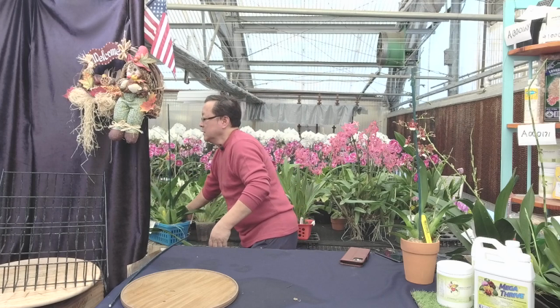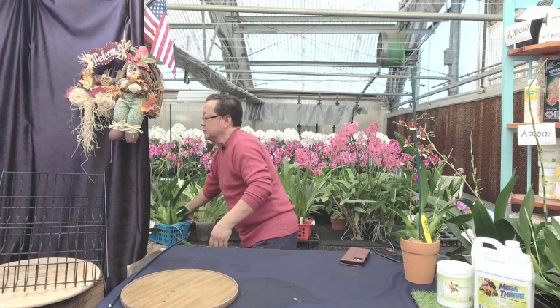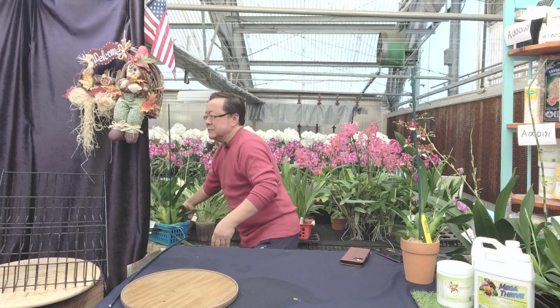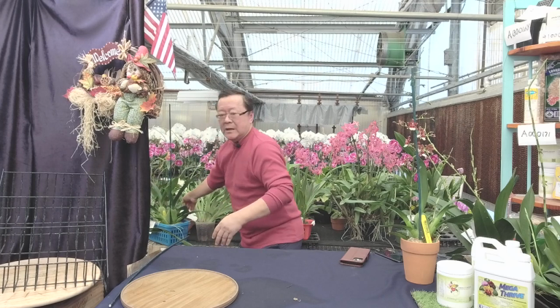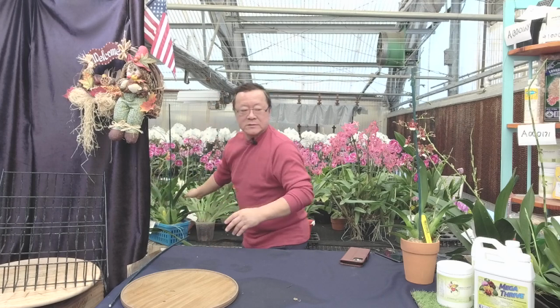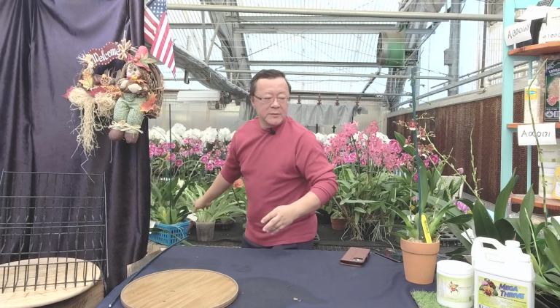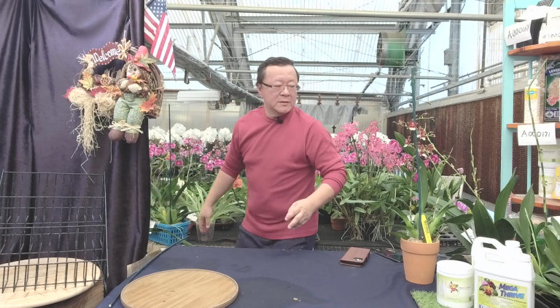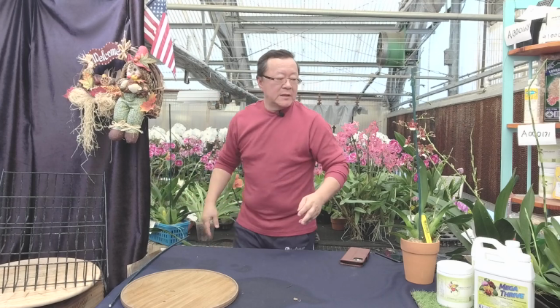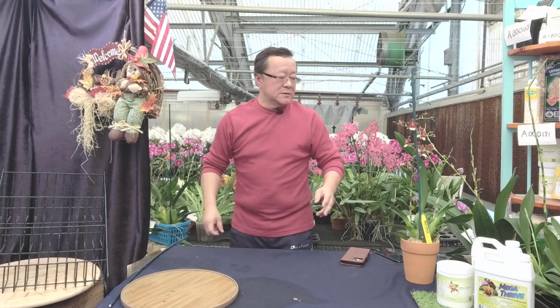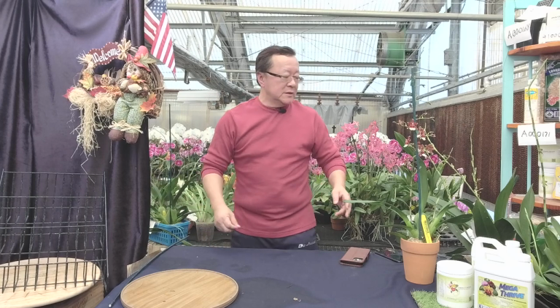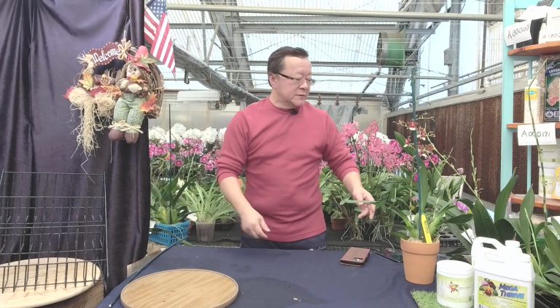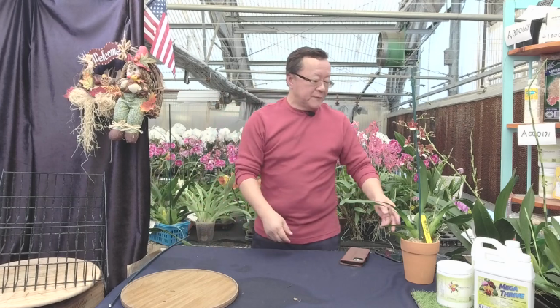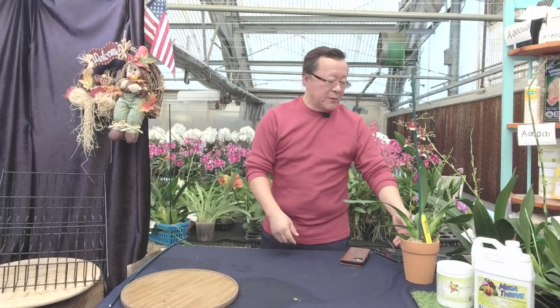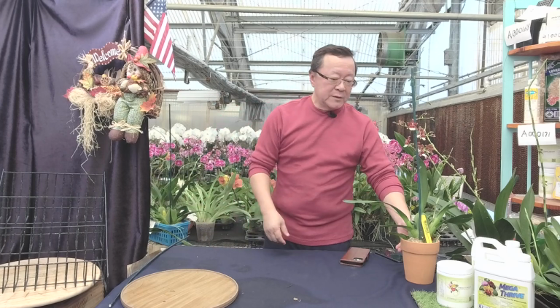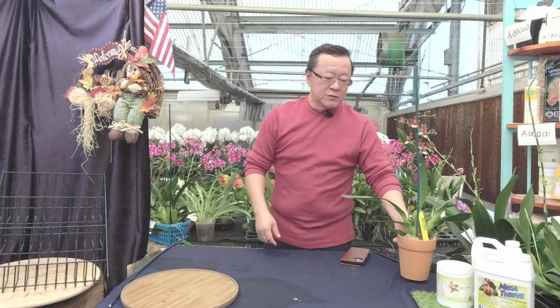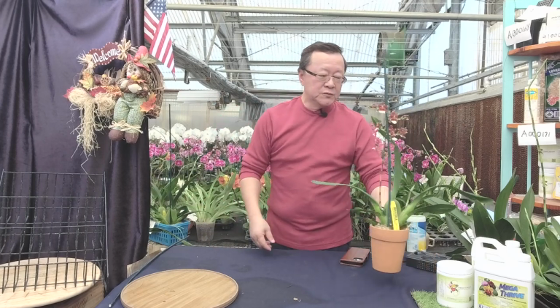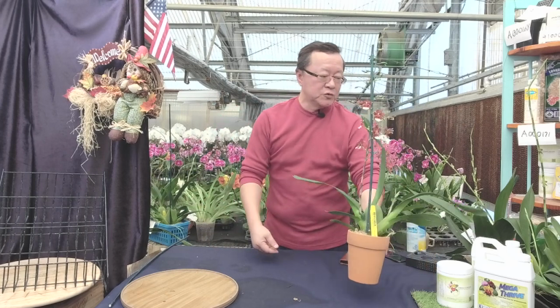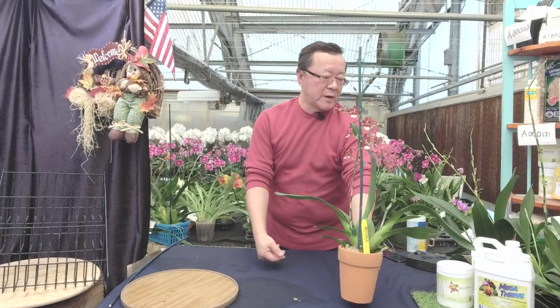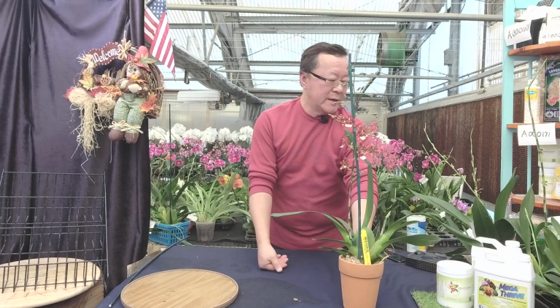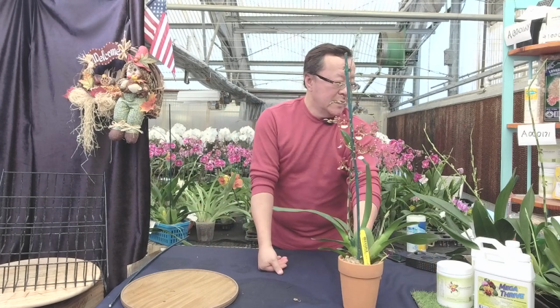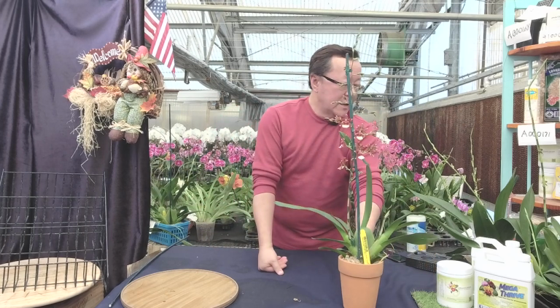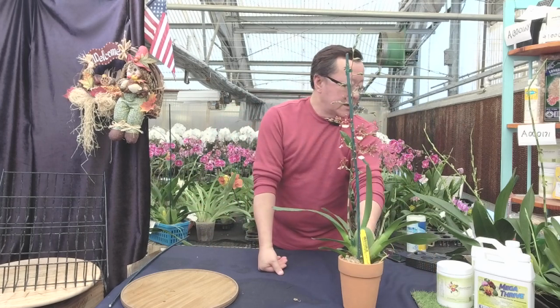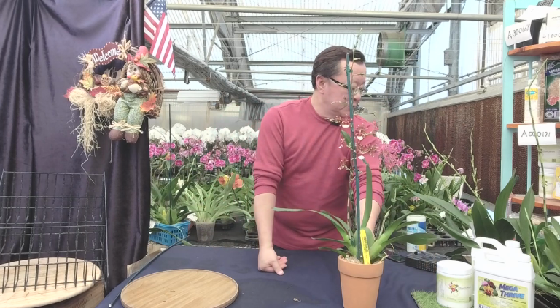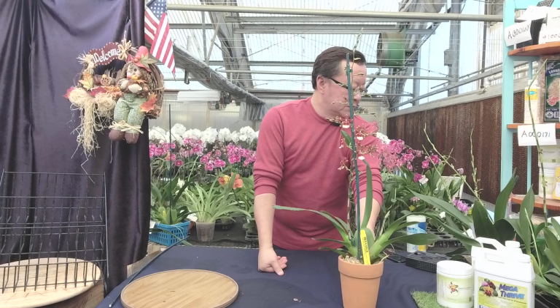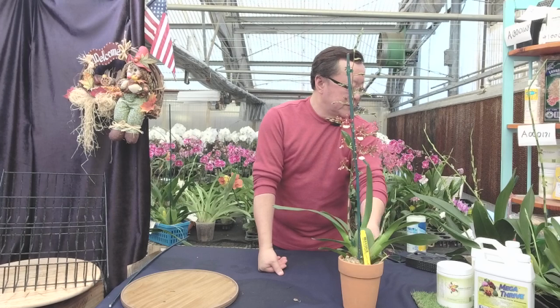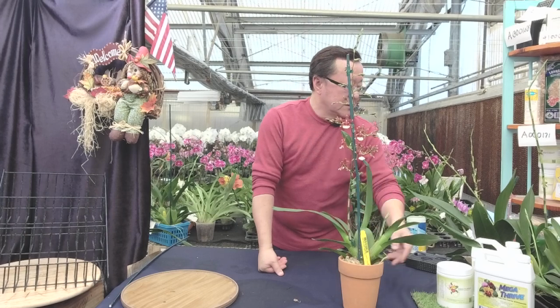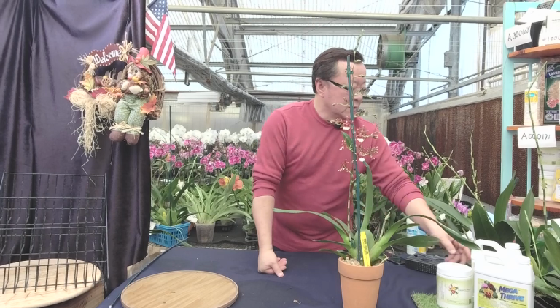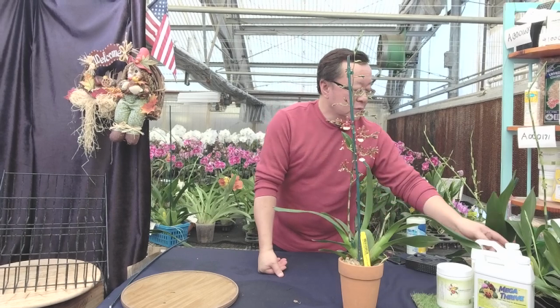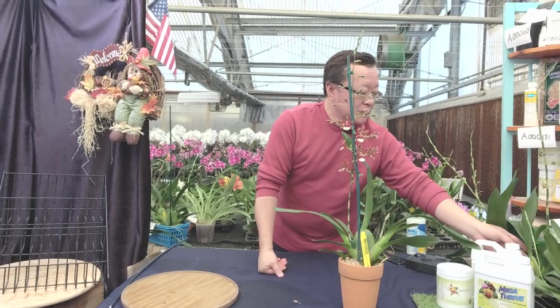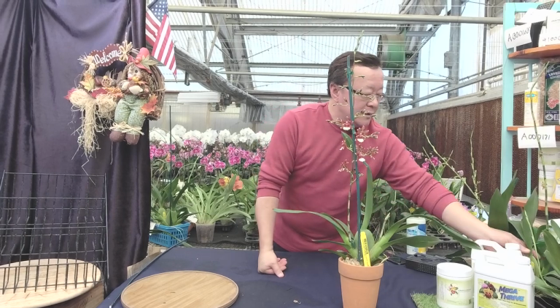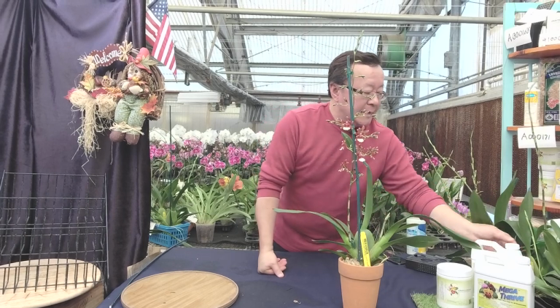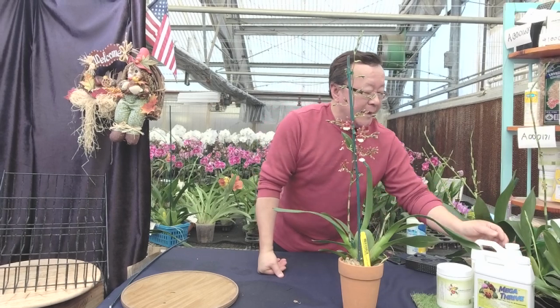Oncidium Alliance is a fun one to try. You should give it a look again.